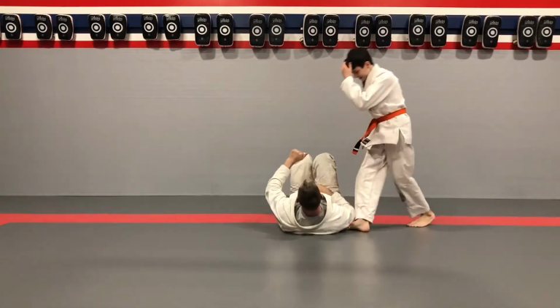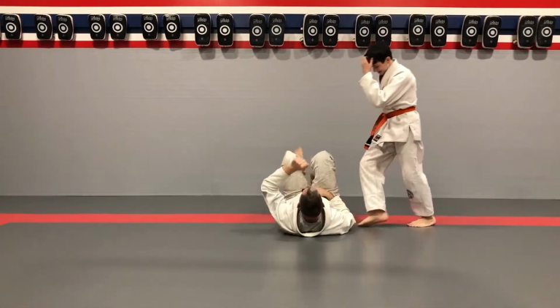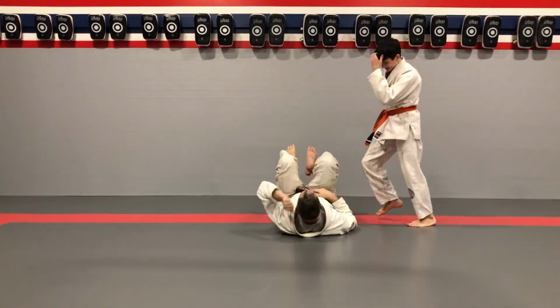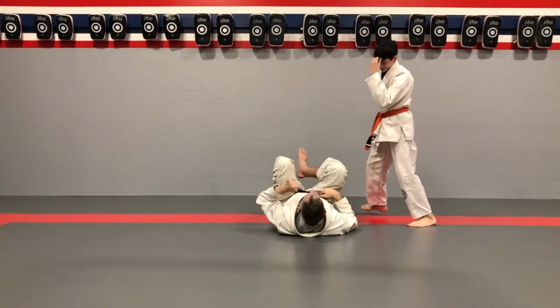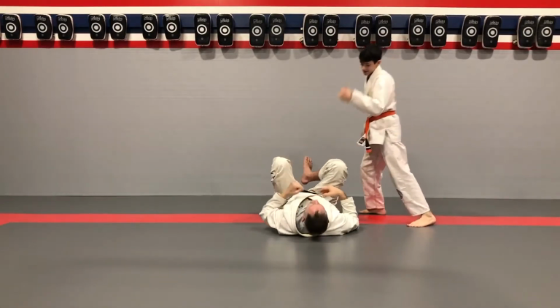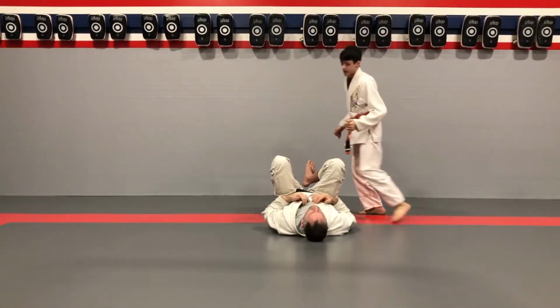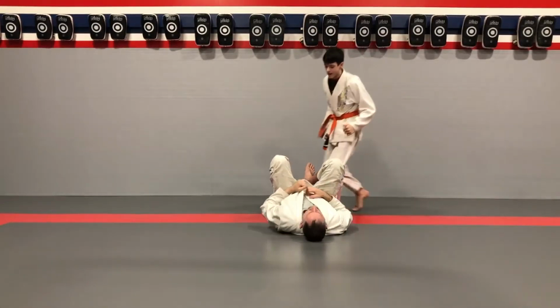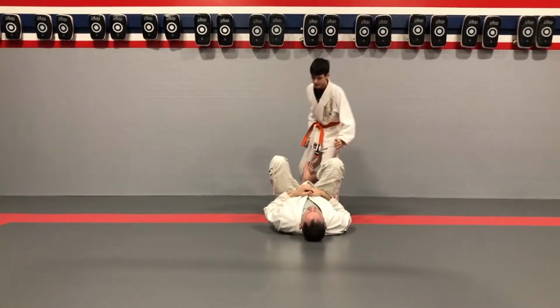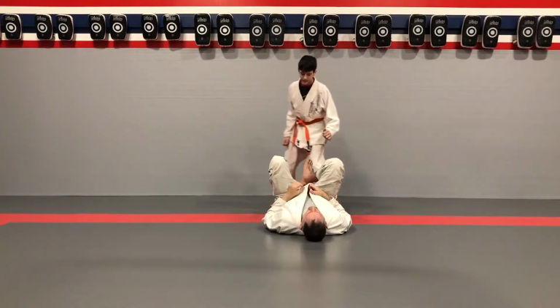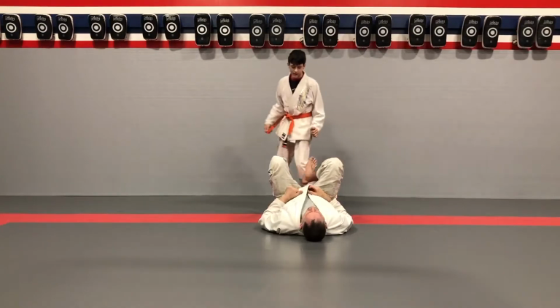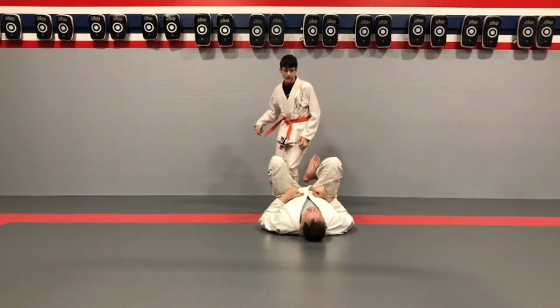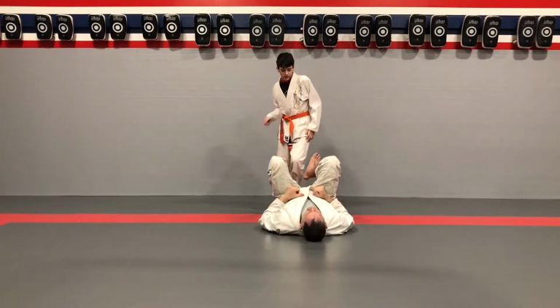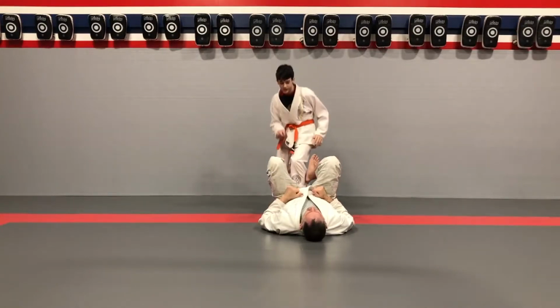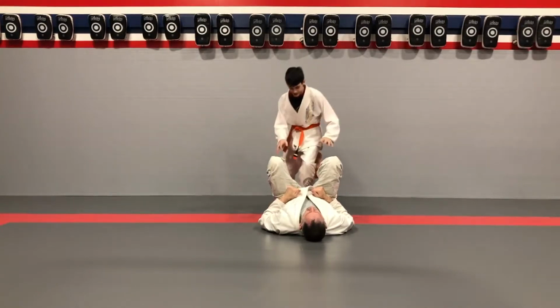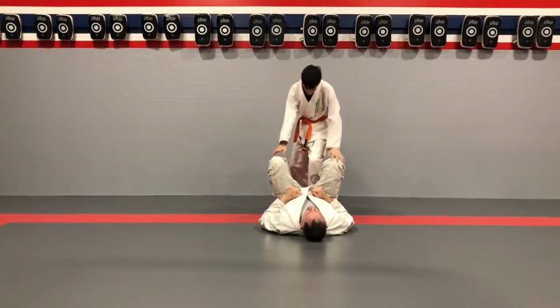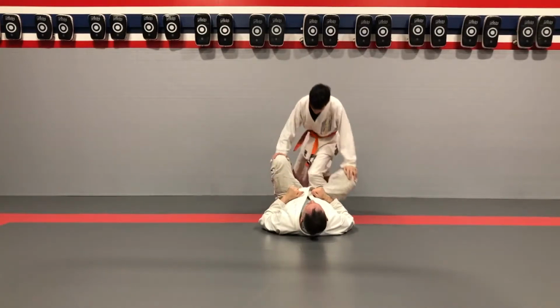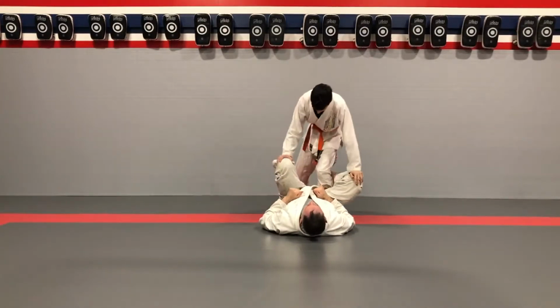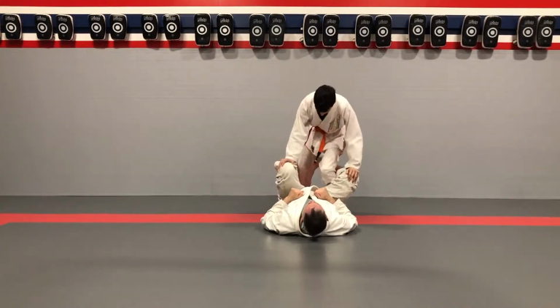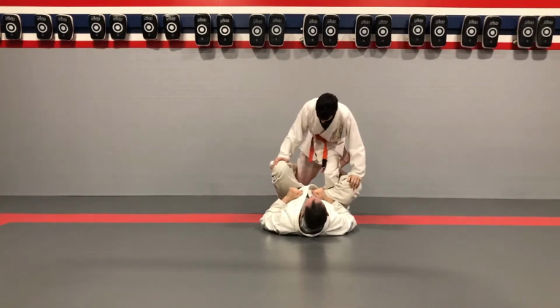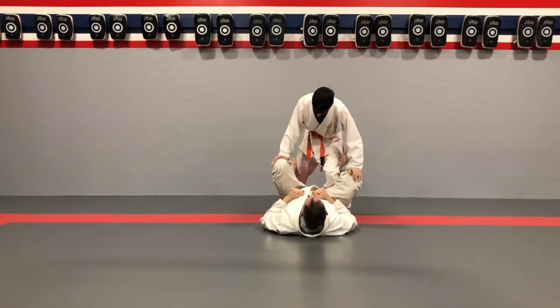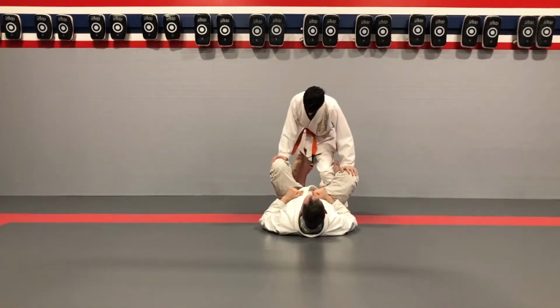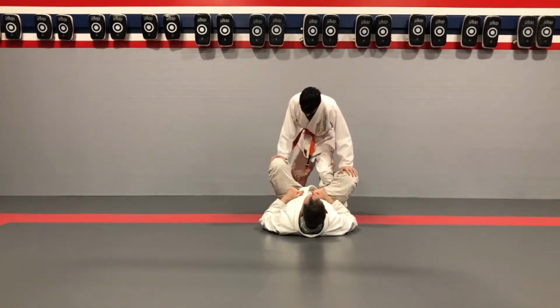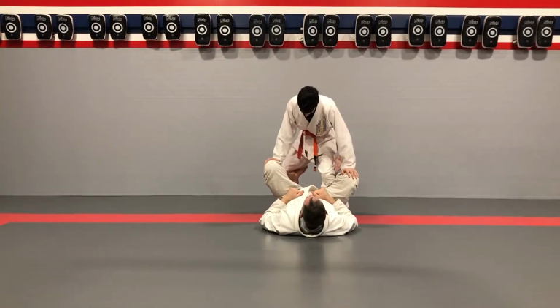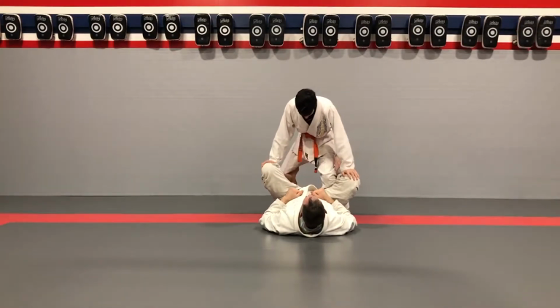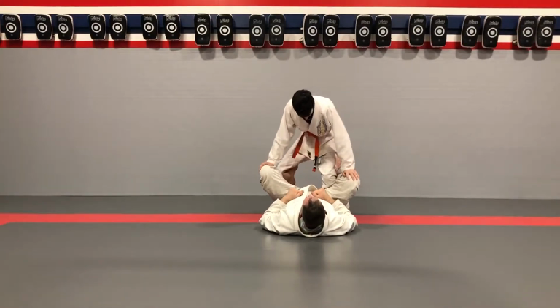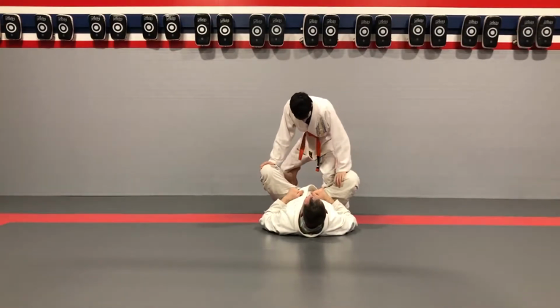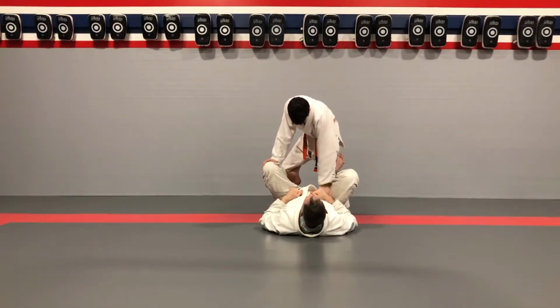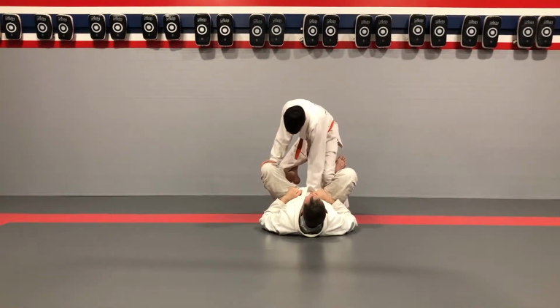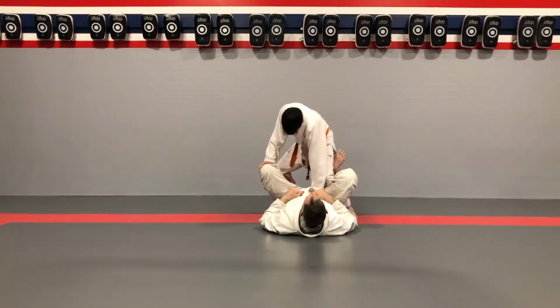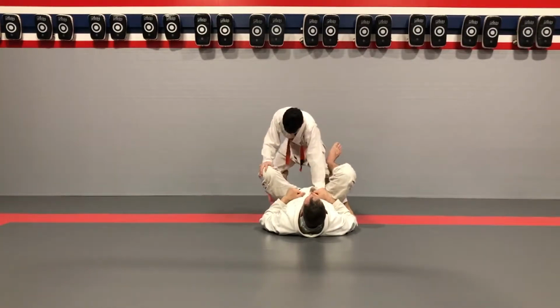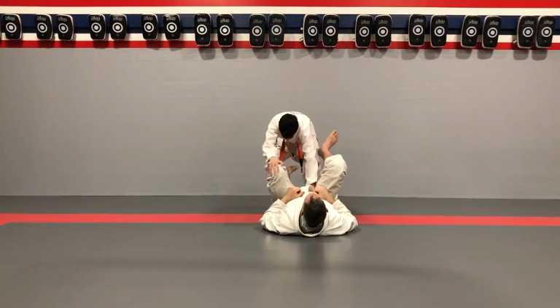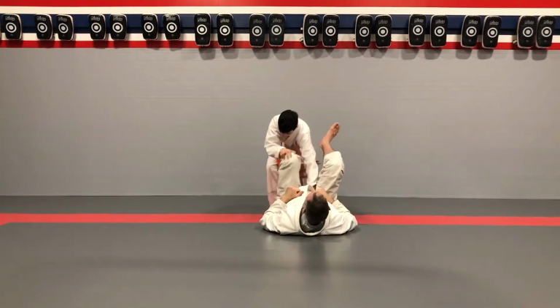One more time each side, last little bit. Step in, catch the foot, and X pass.